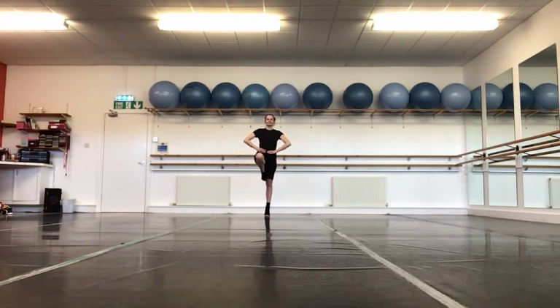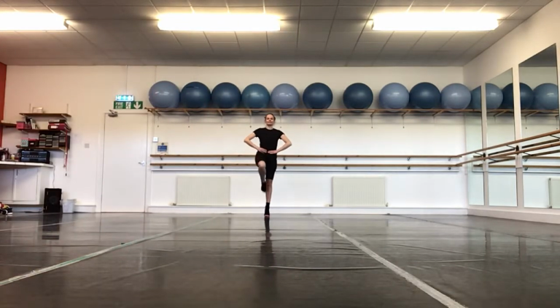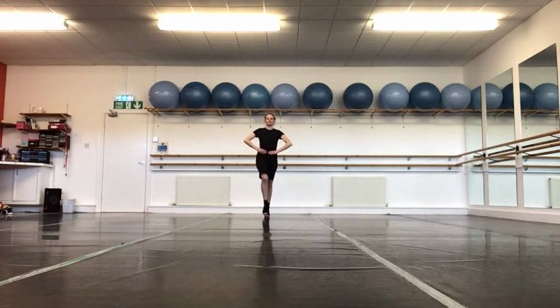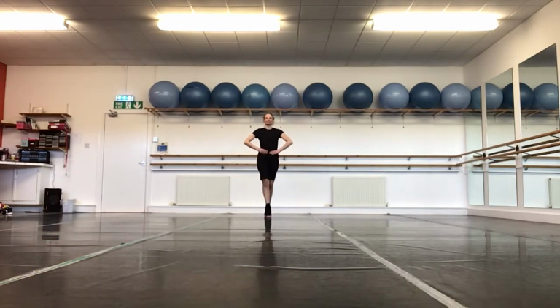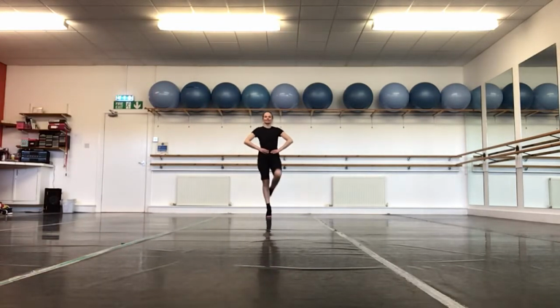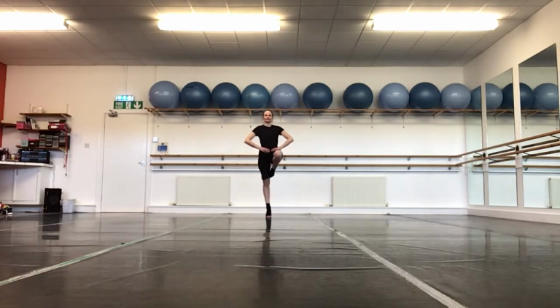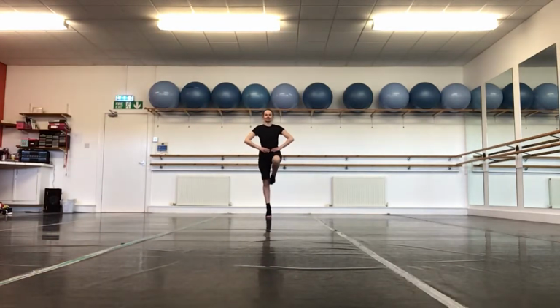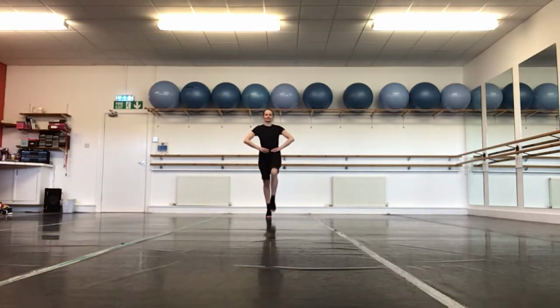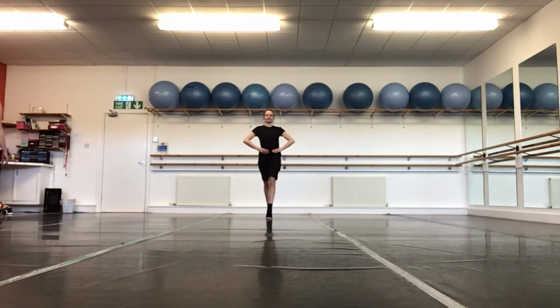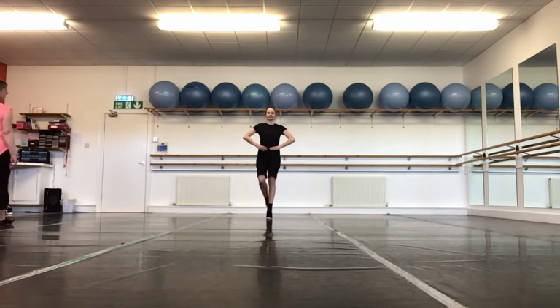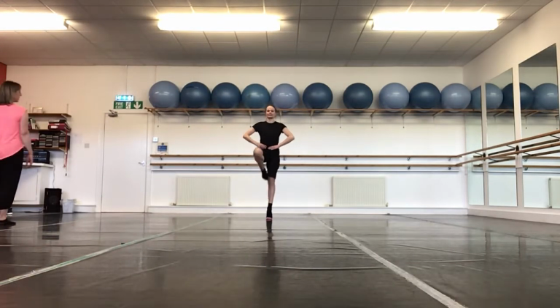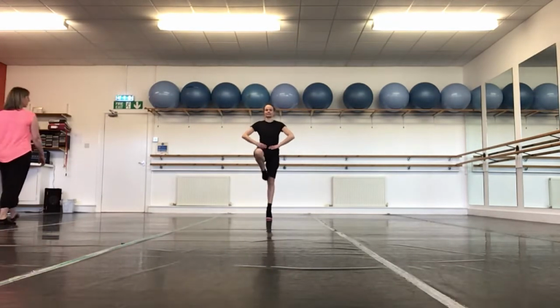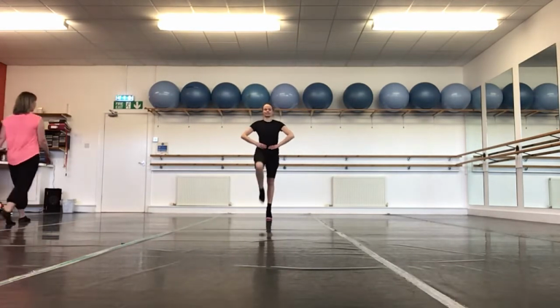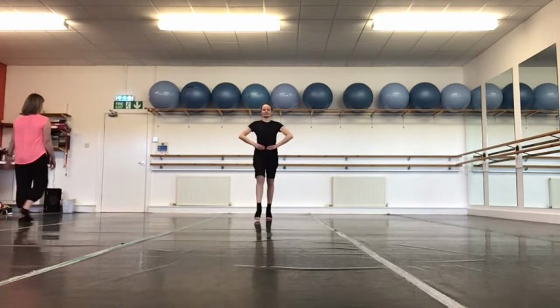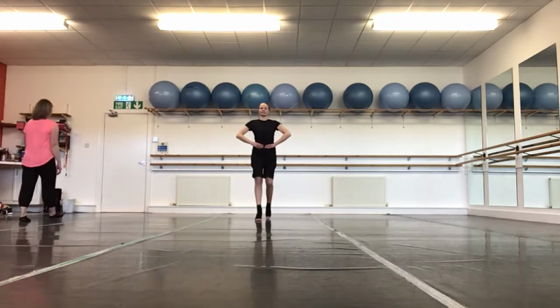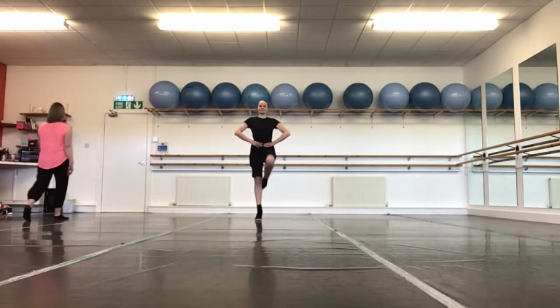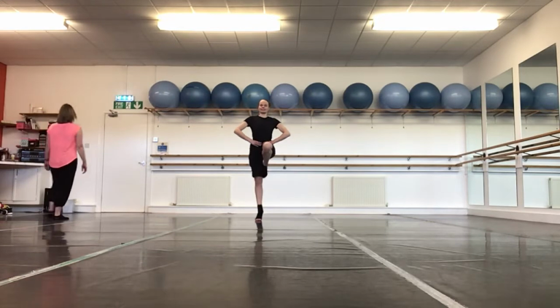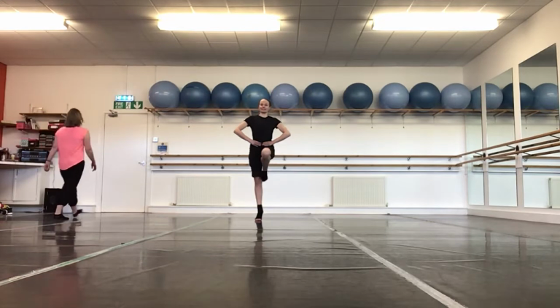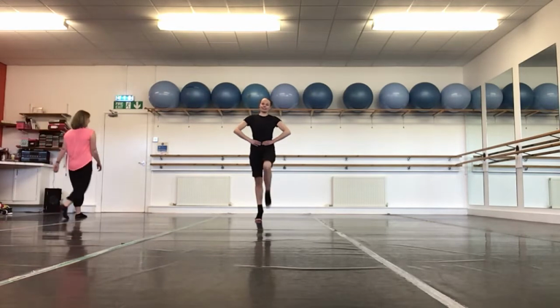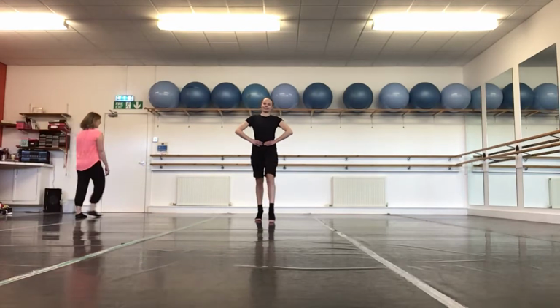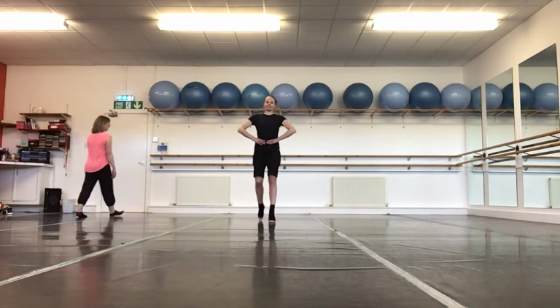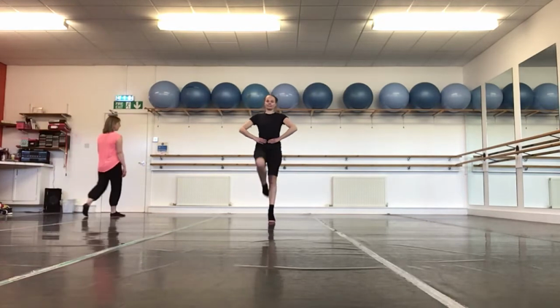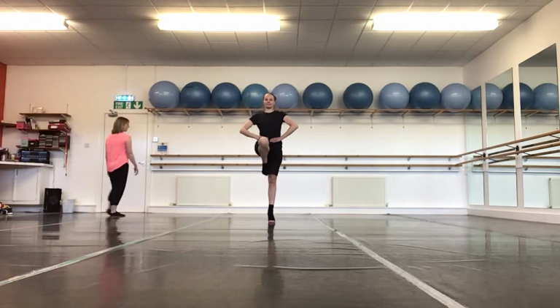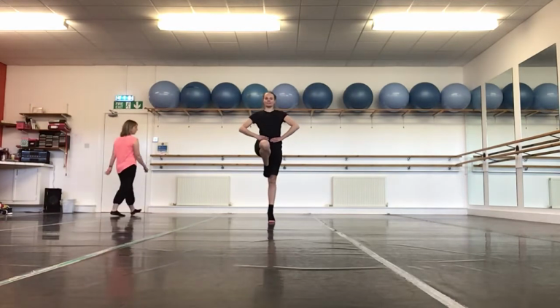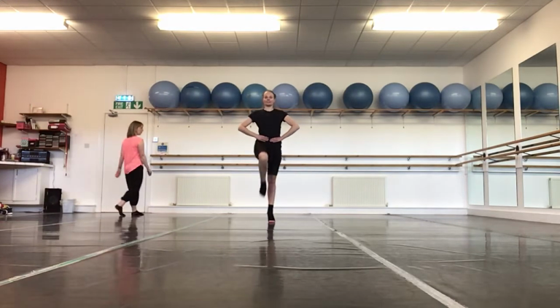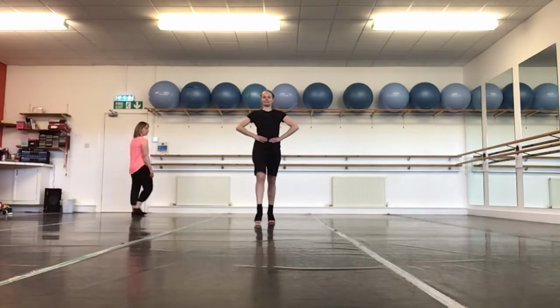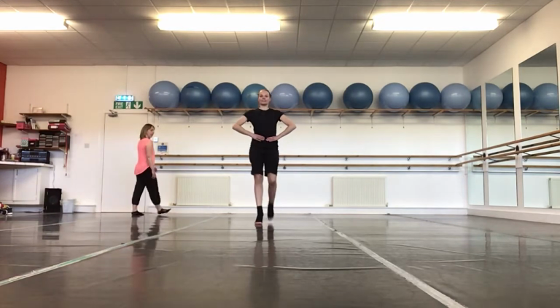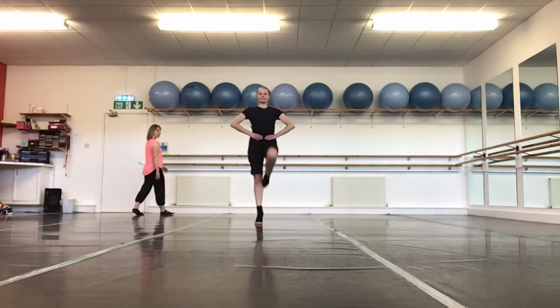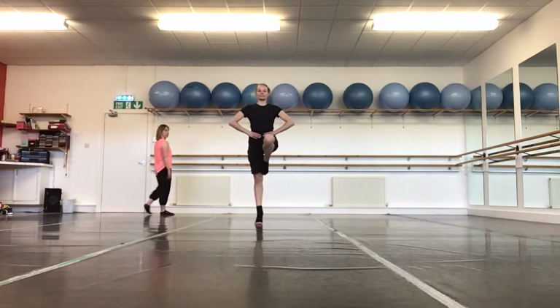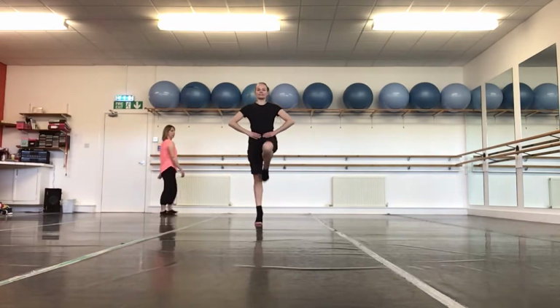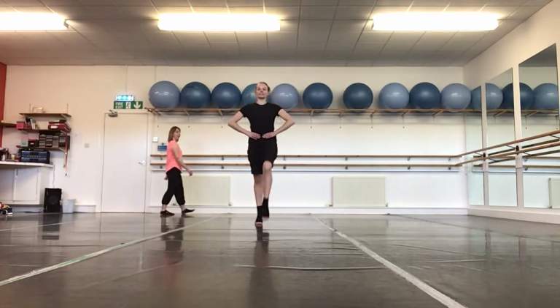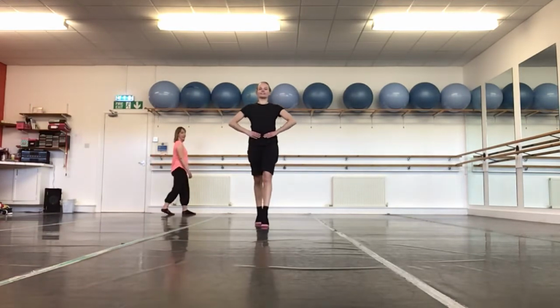So this time we're marching on our tiptoes. Try to lift your toes right up to your knees.